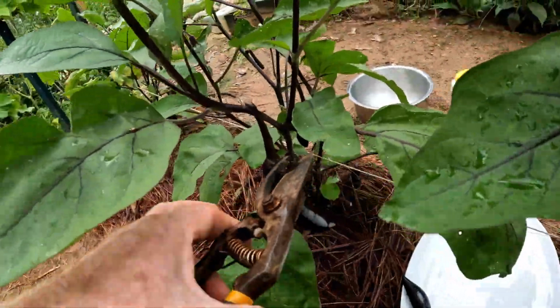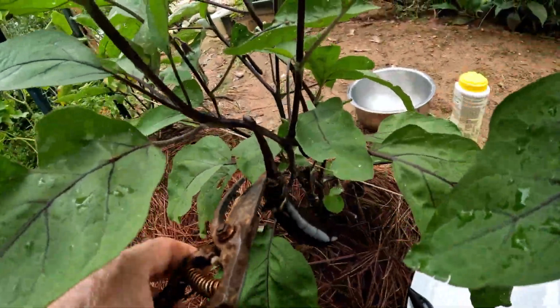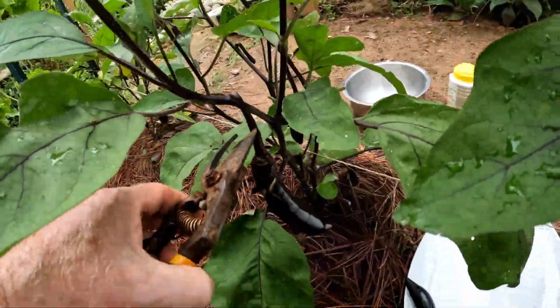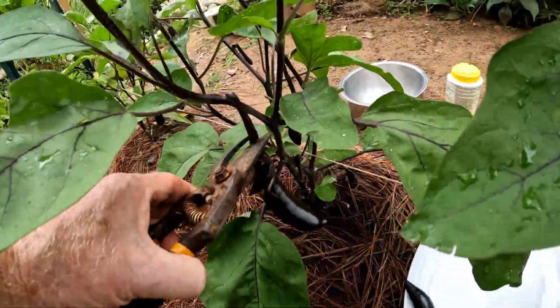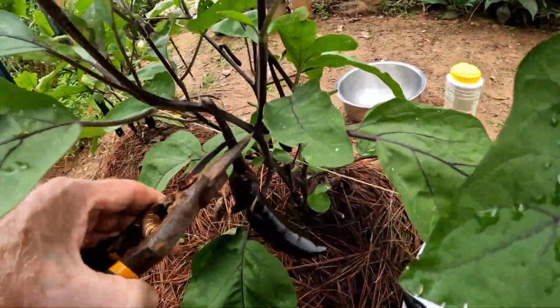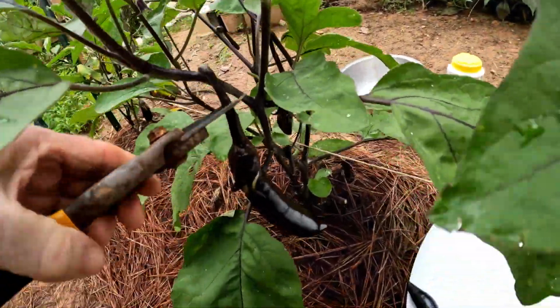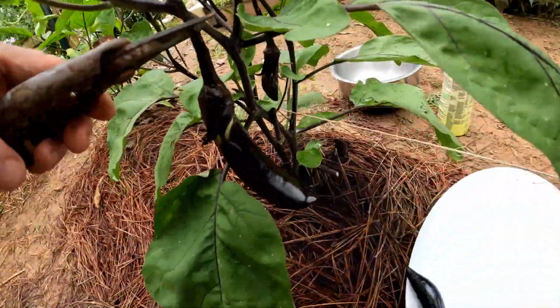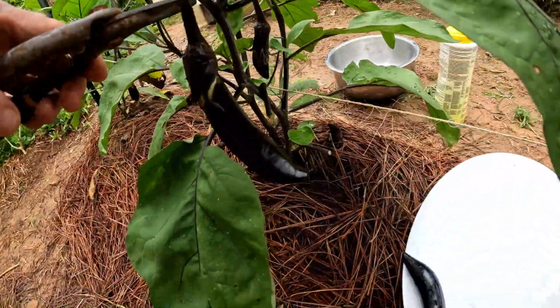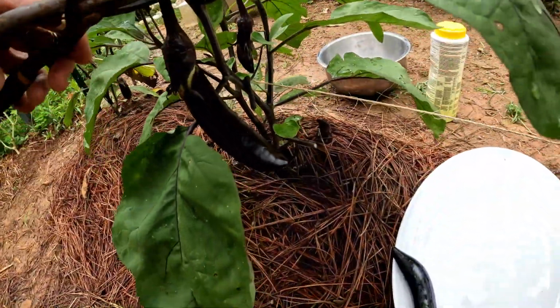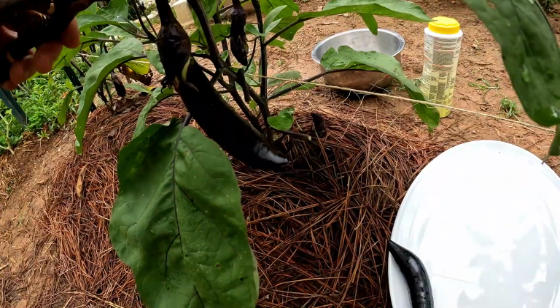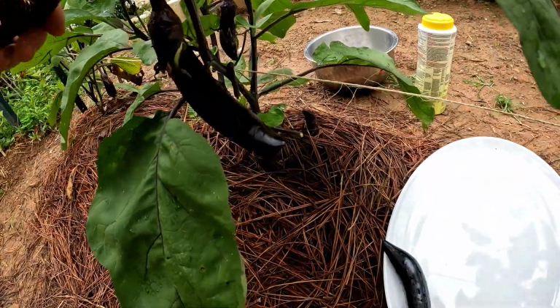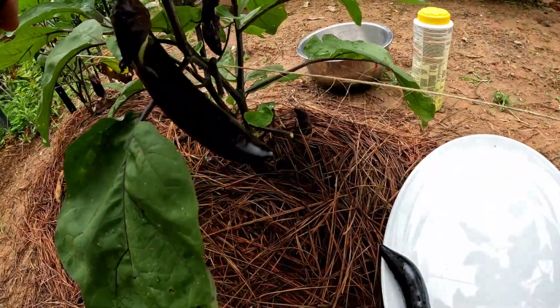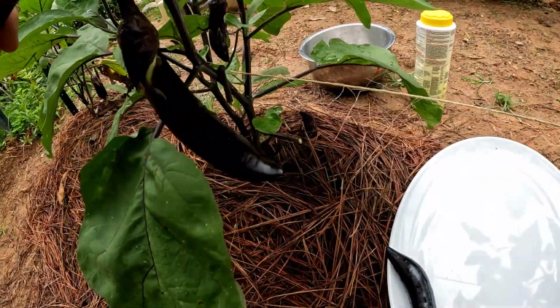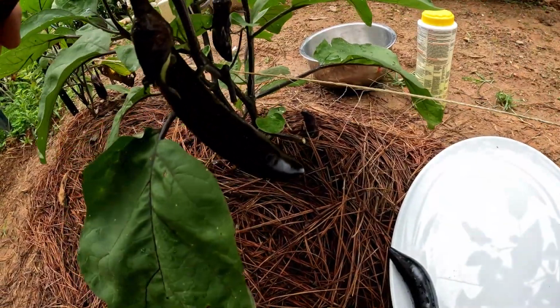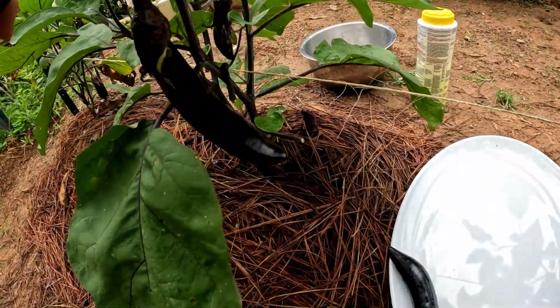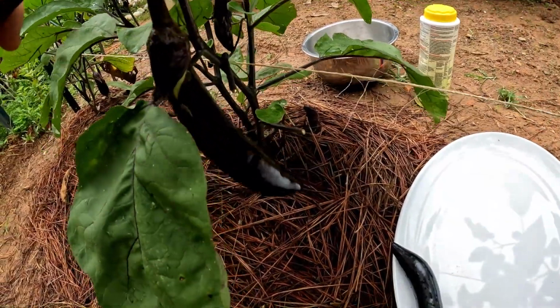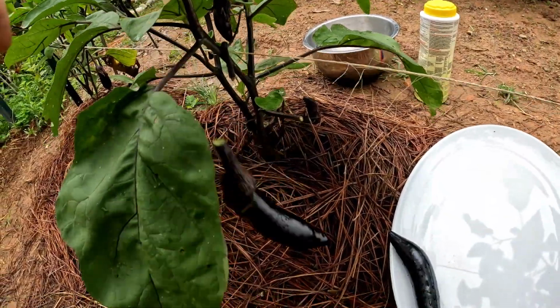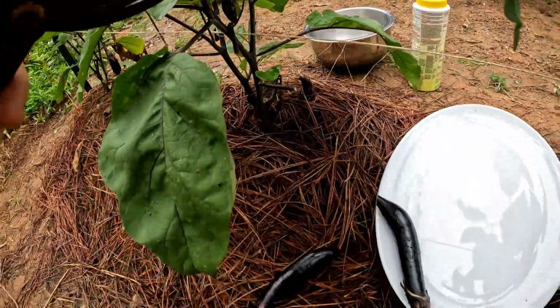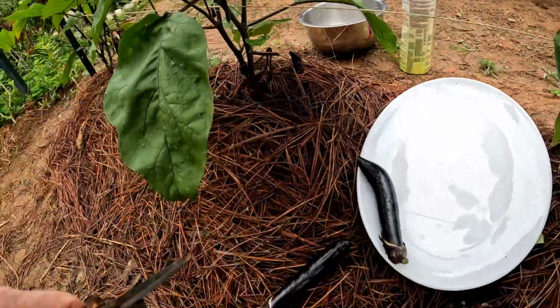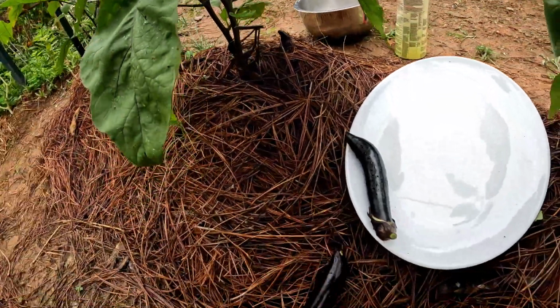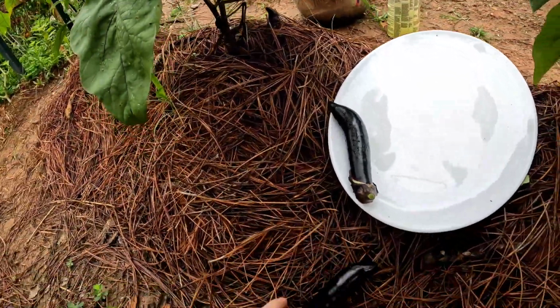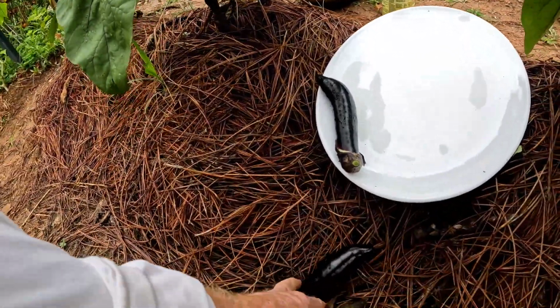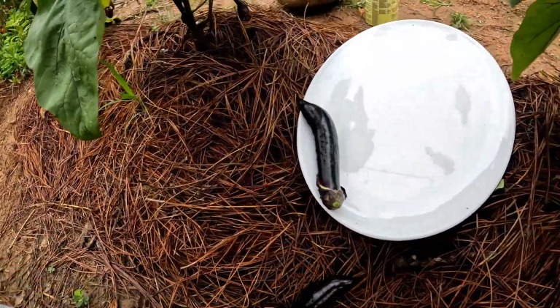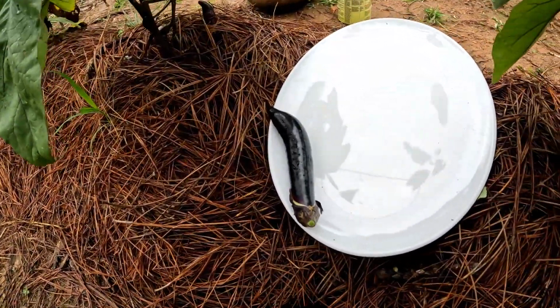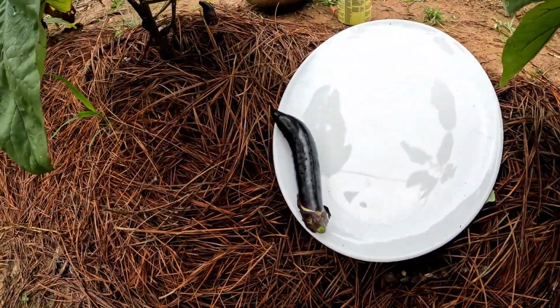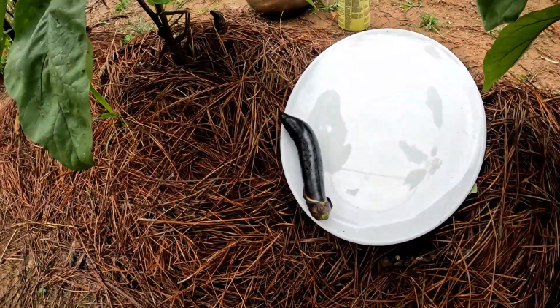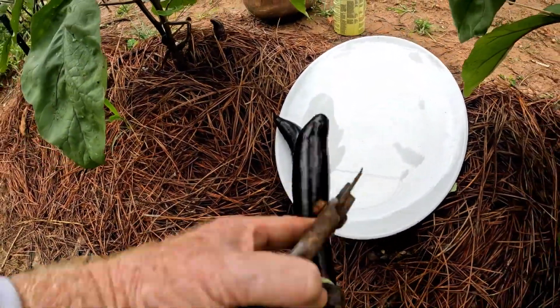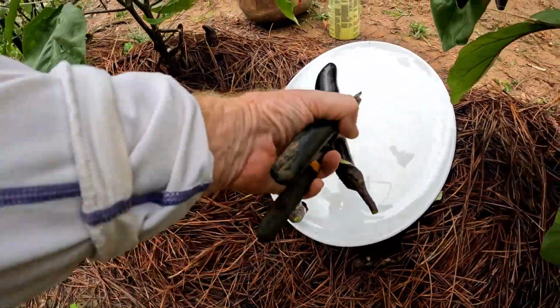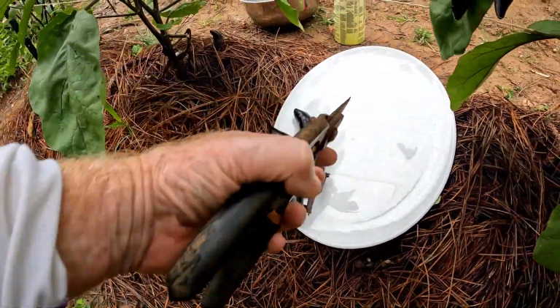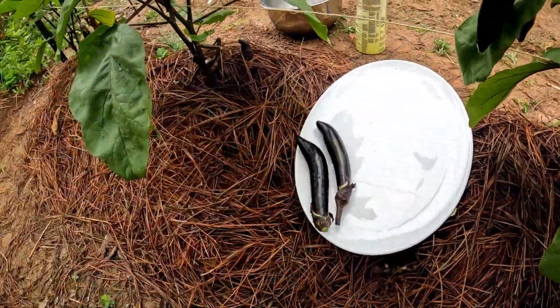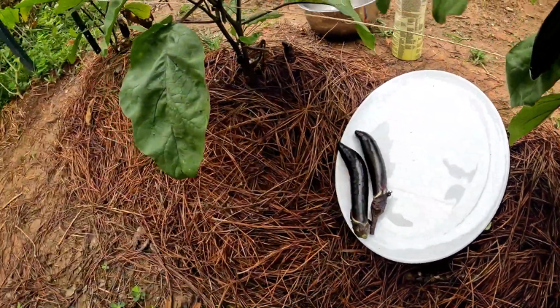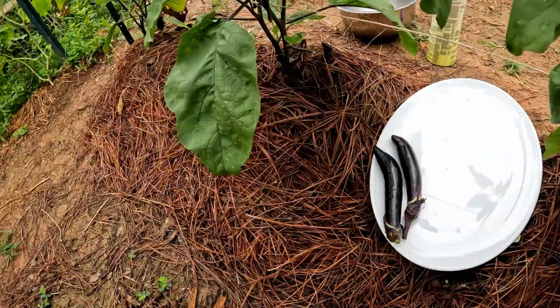These eggplants are a good eating size and they will get bigger. You don't want to let them grow until they get seeds in them like a regular eggplant.